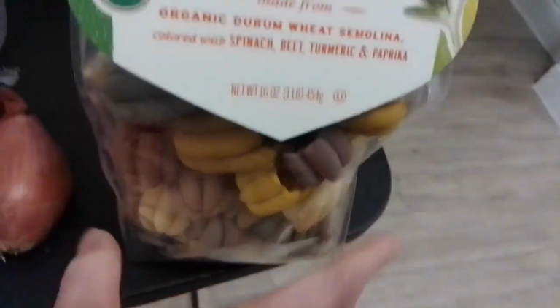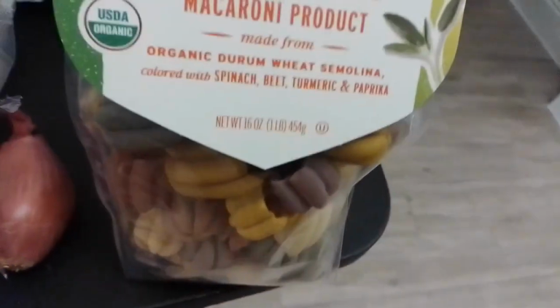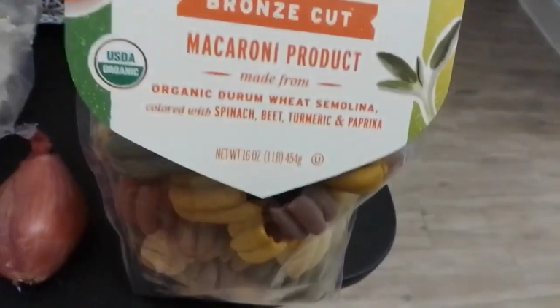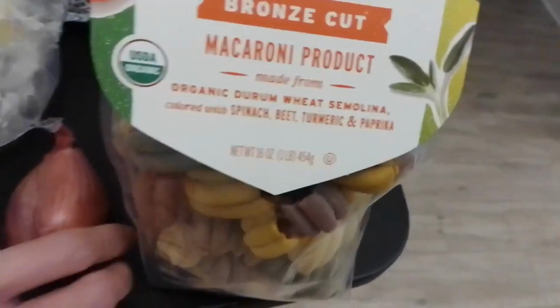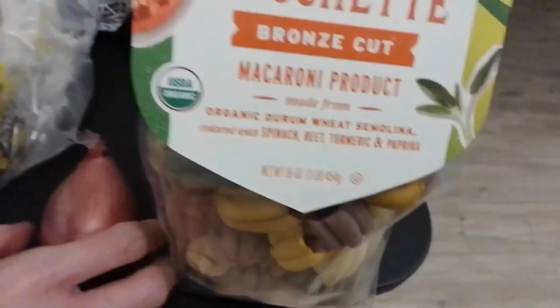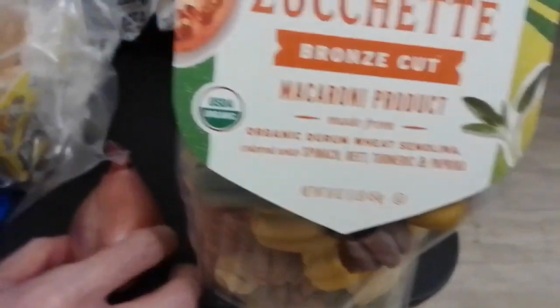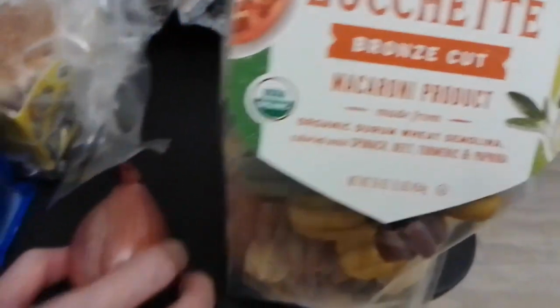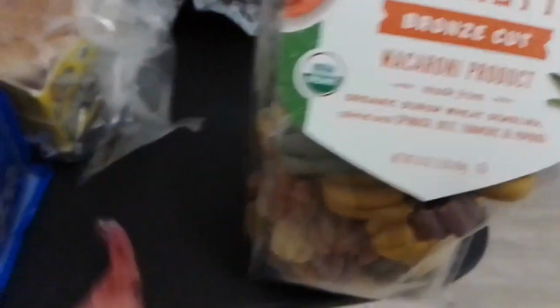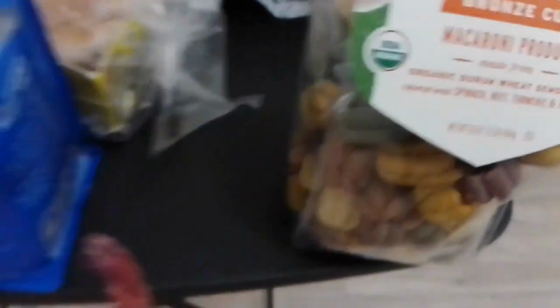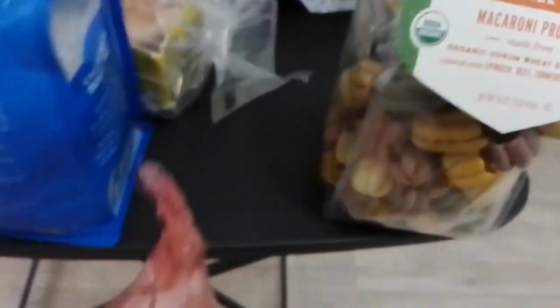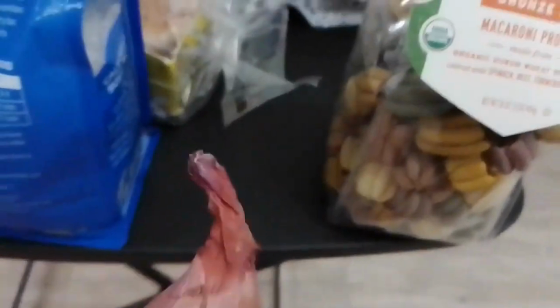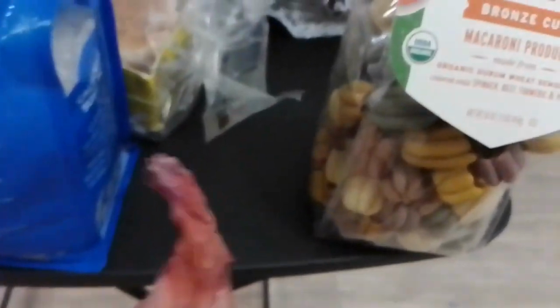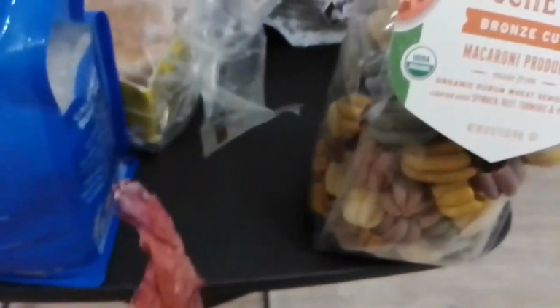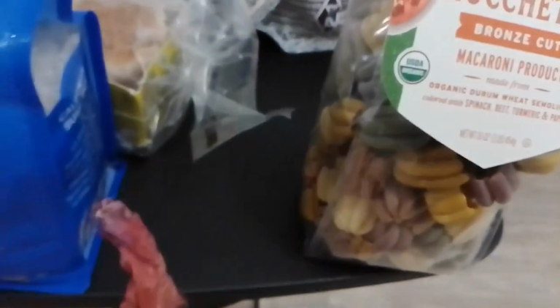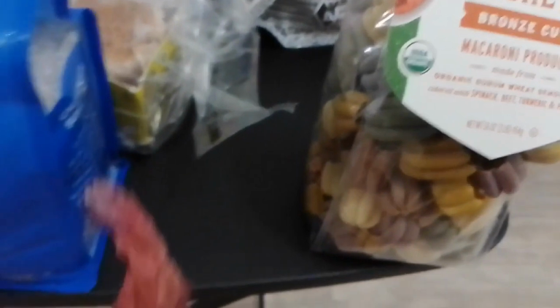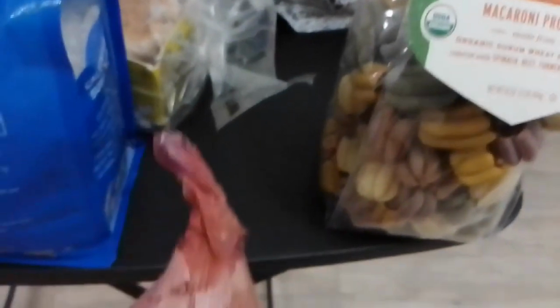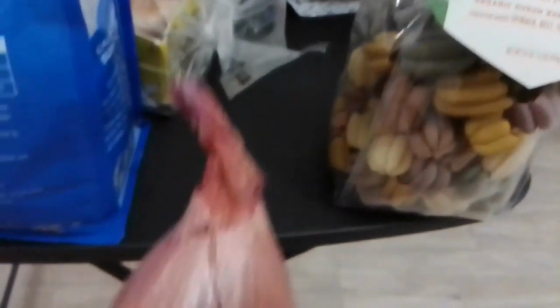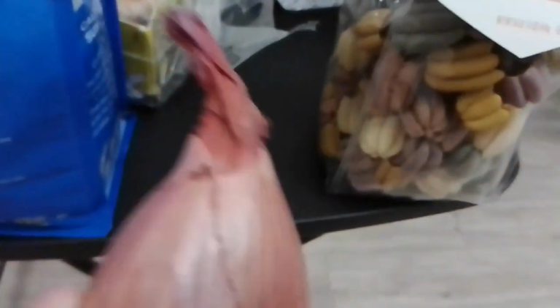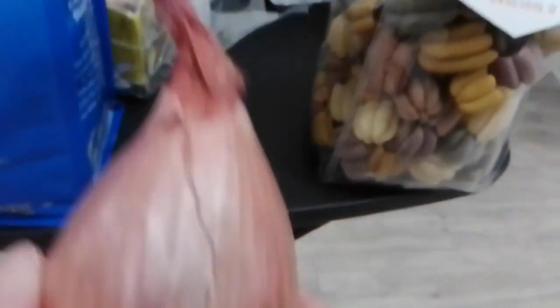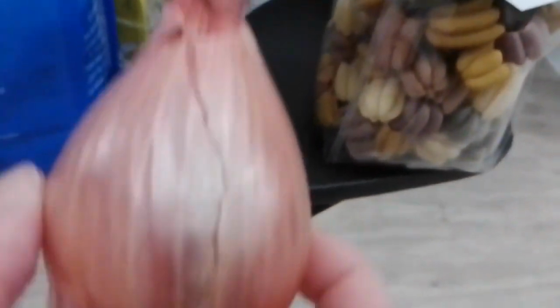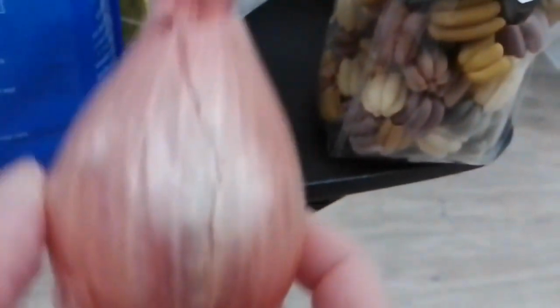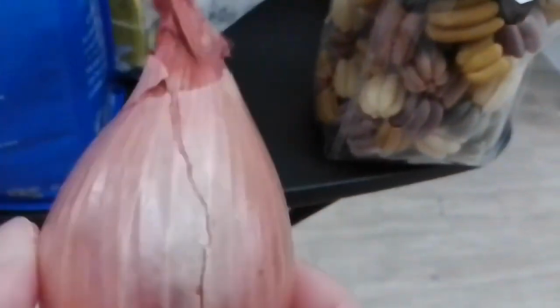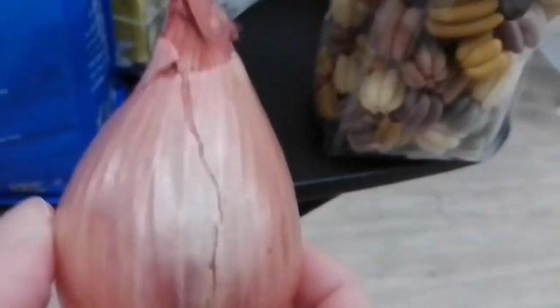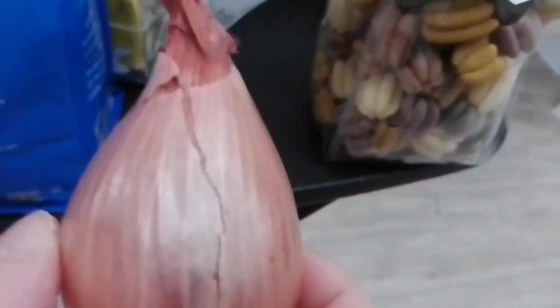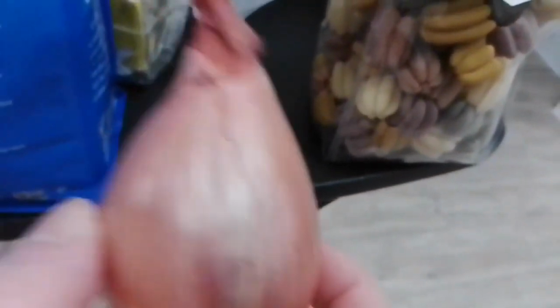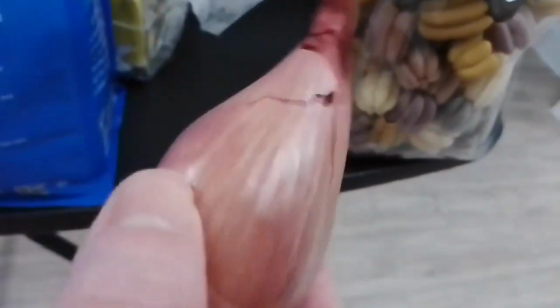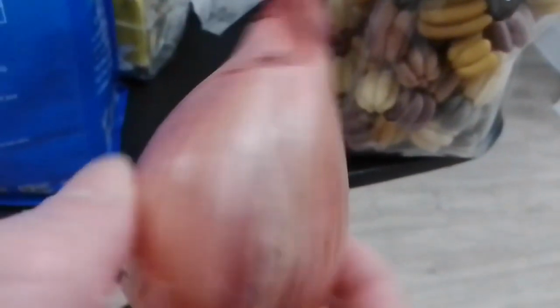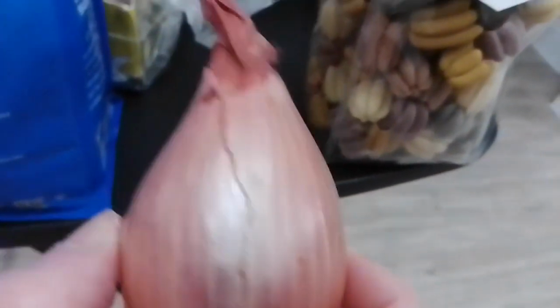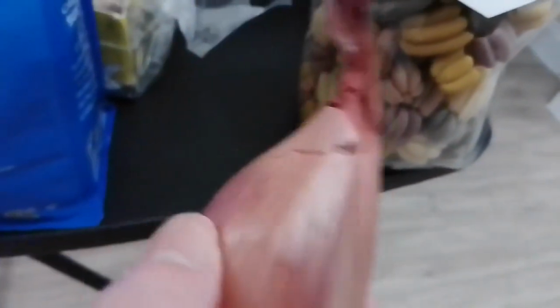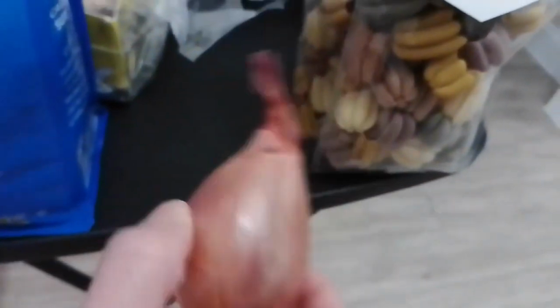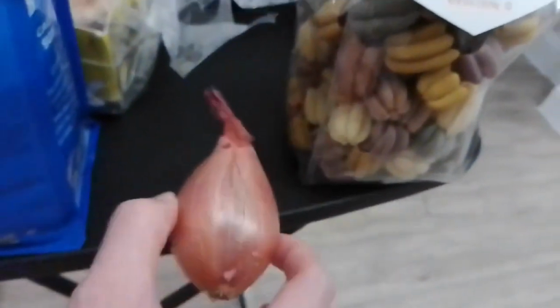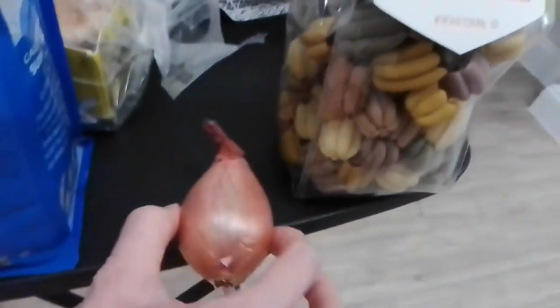We also got this organic shallot. It's $4.99 per pound, but this one came out to only 45 cents.